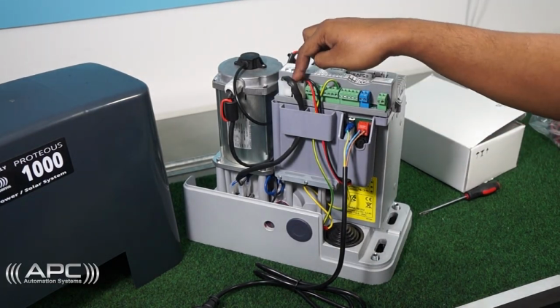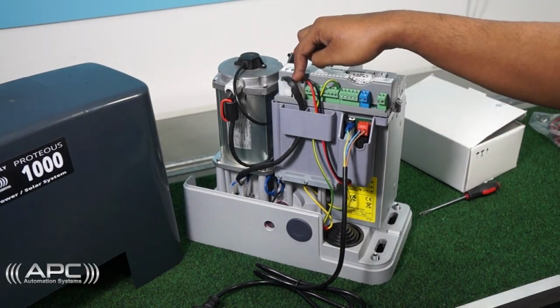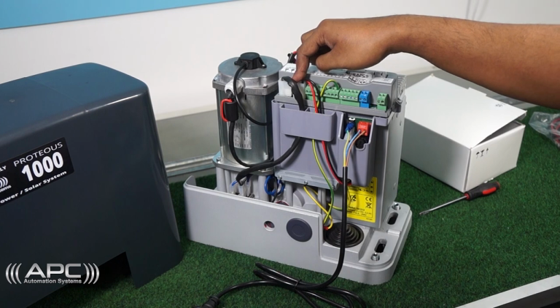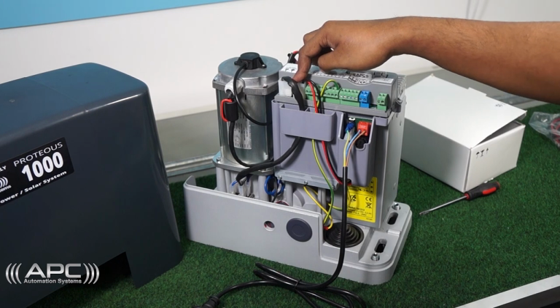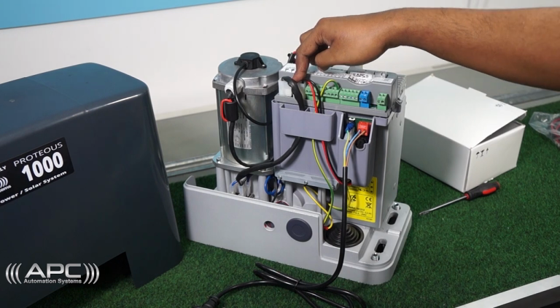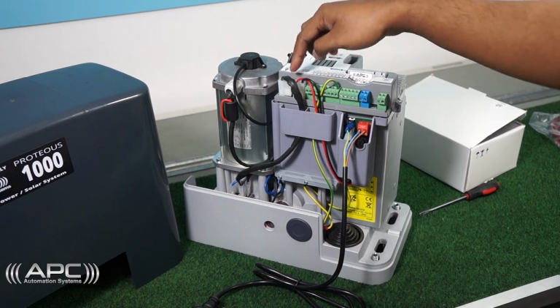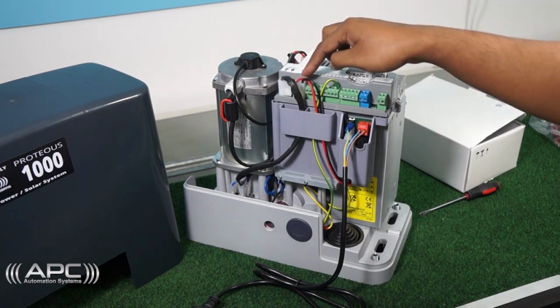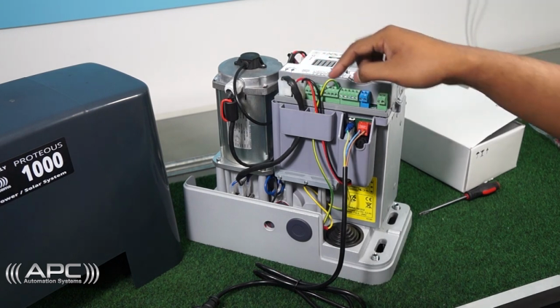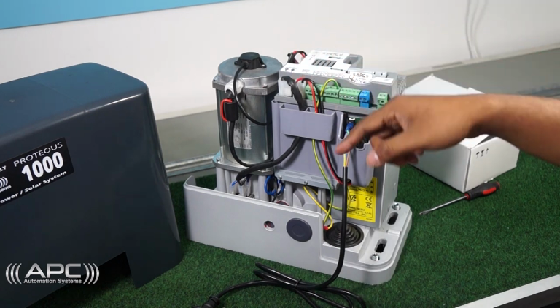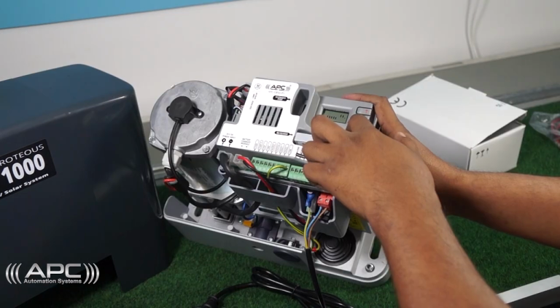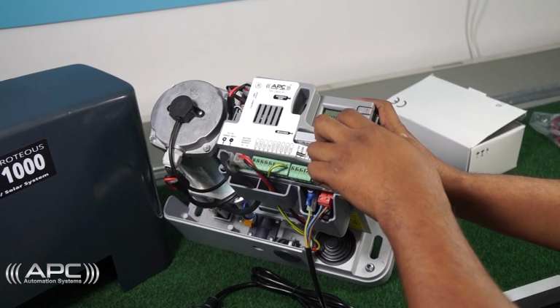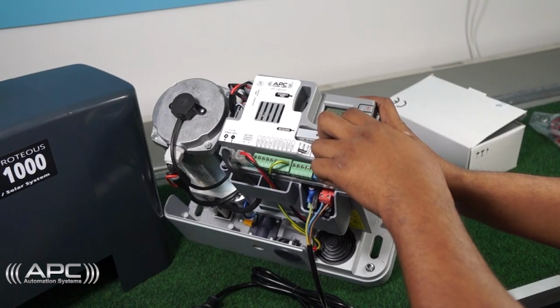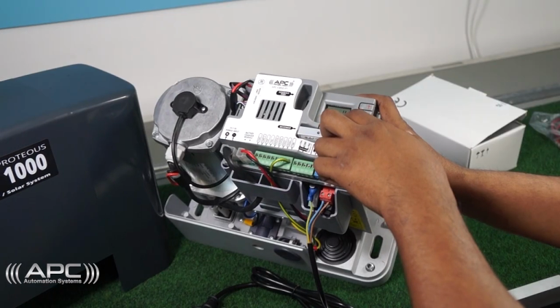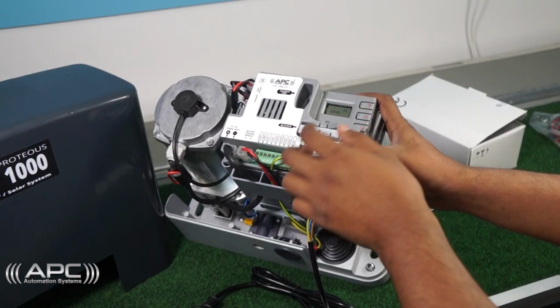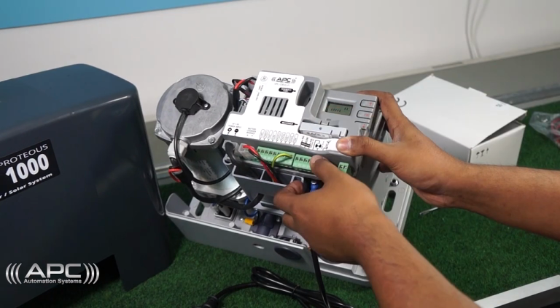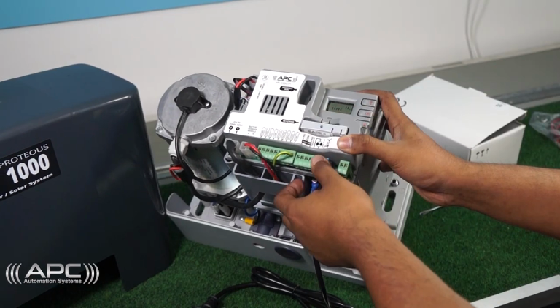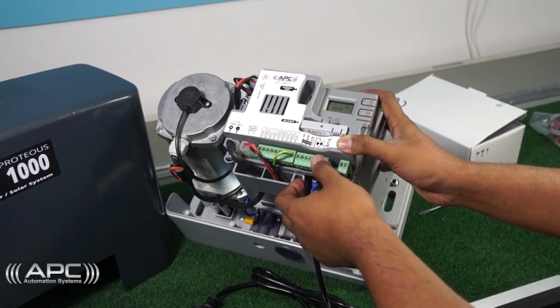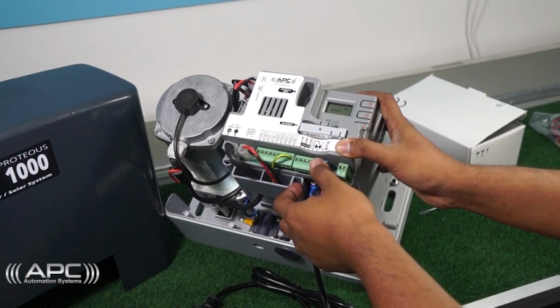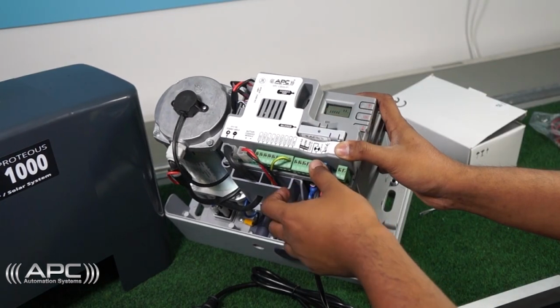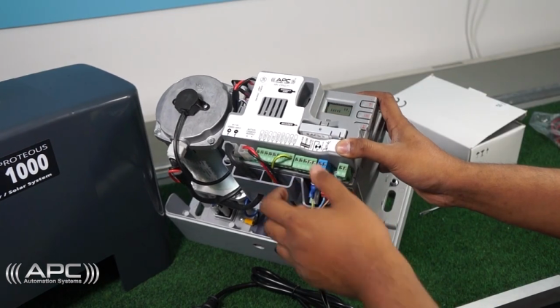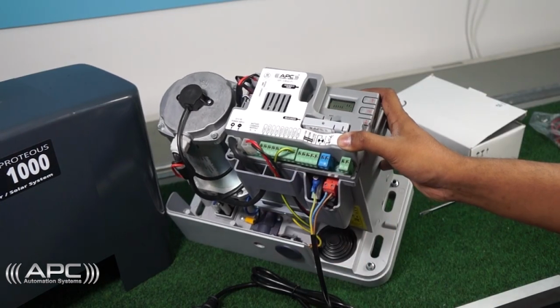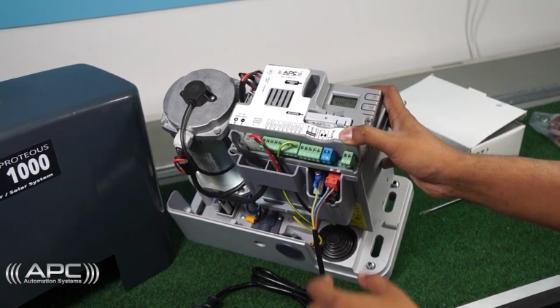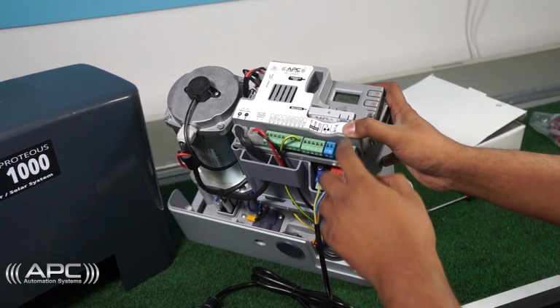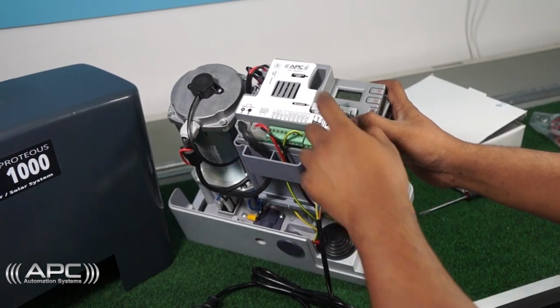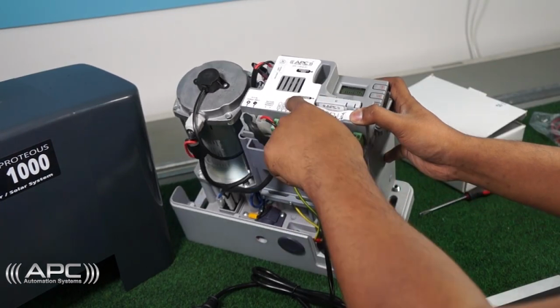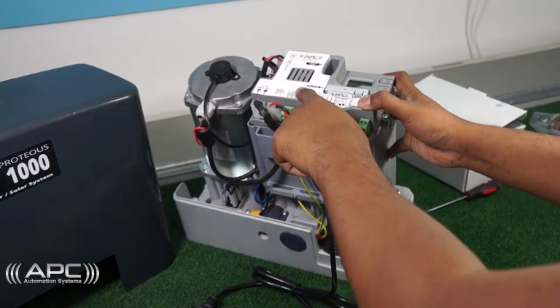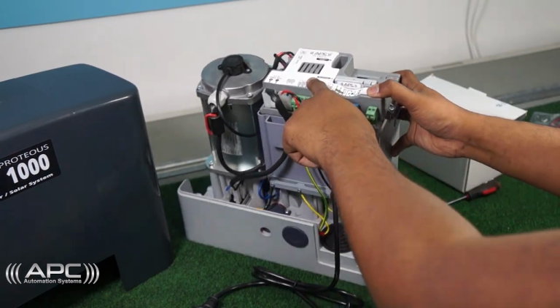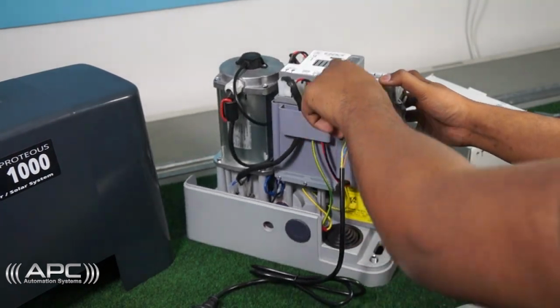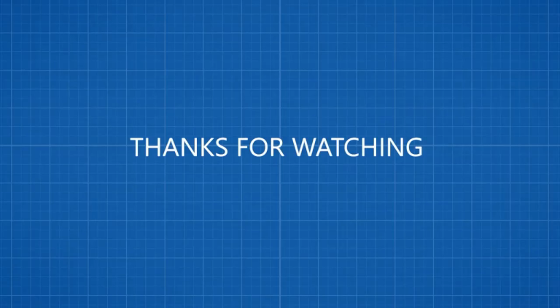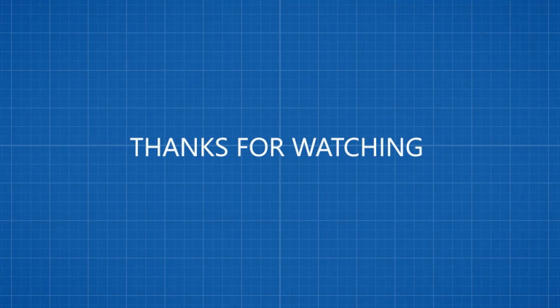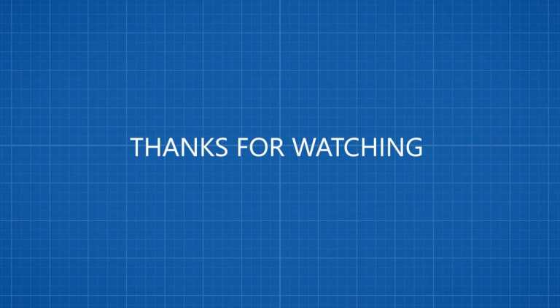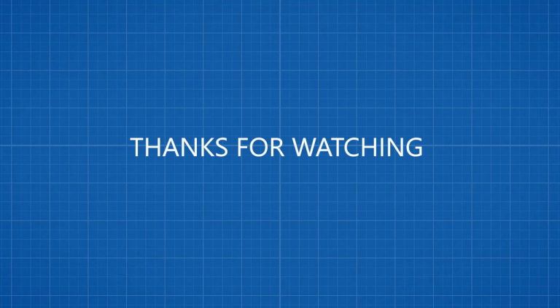If you find any character or digit displaying on the screen, that means the connection has been successful.